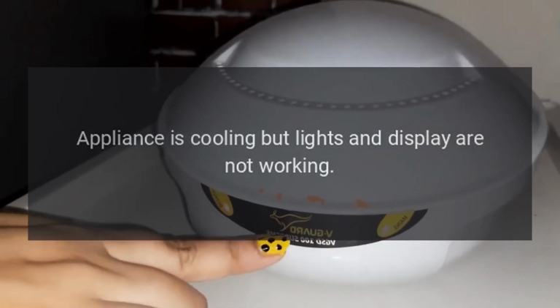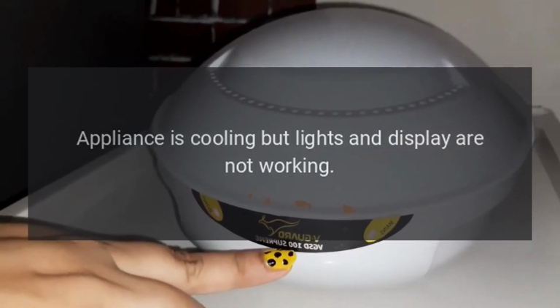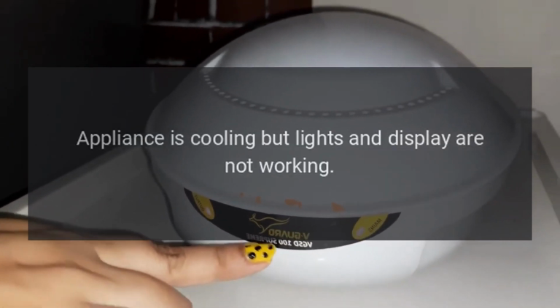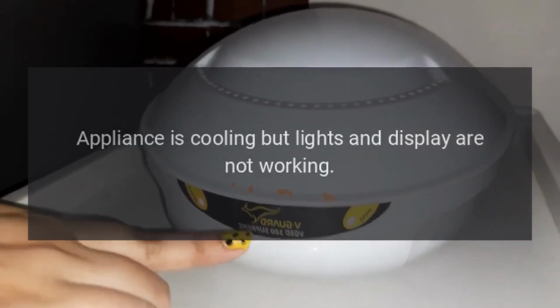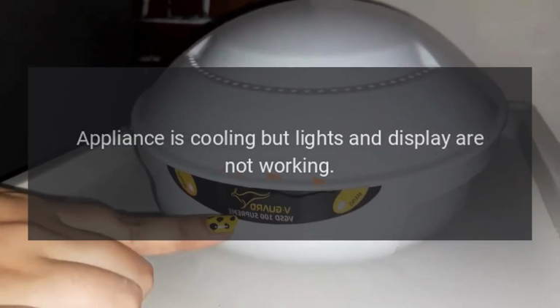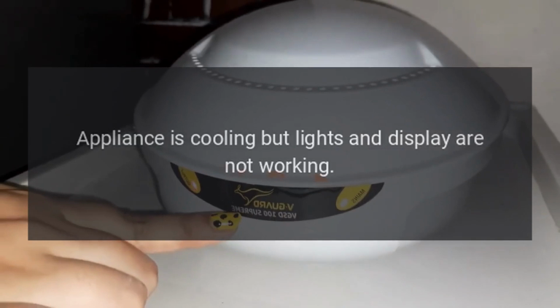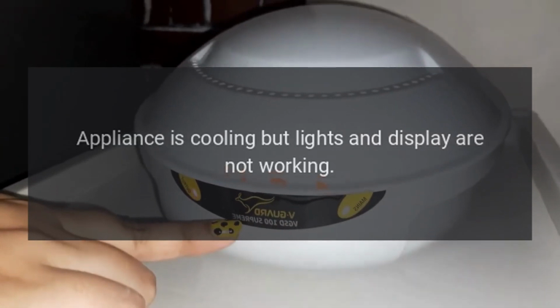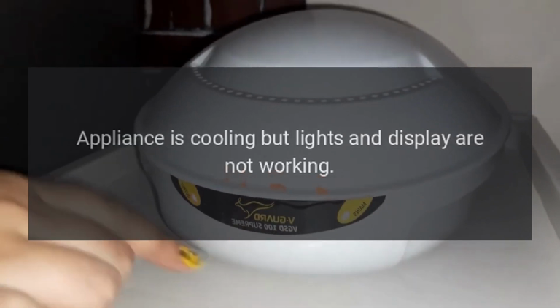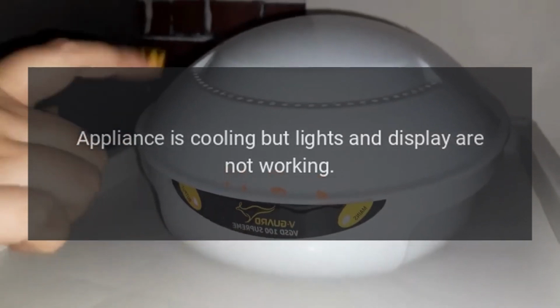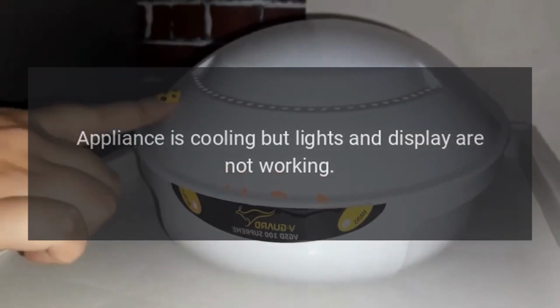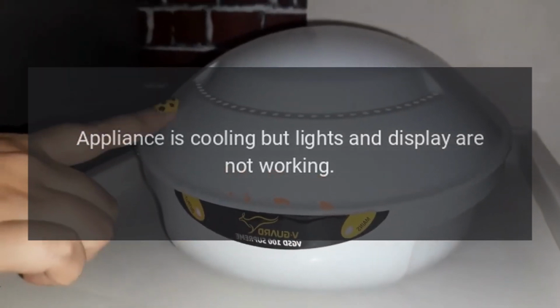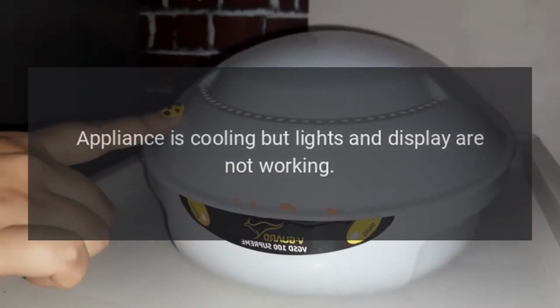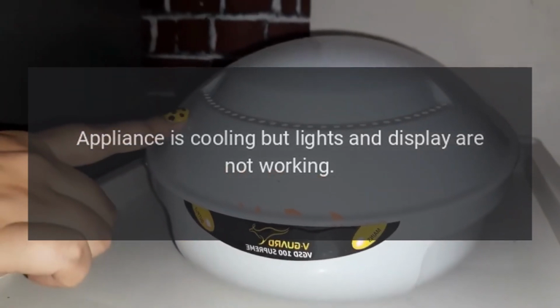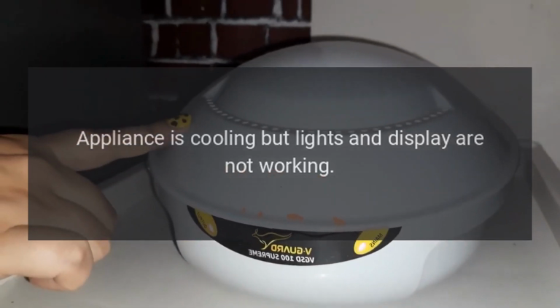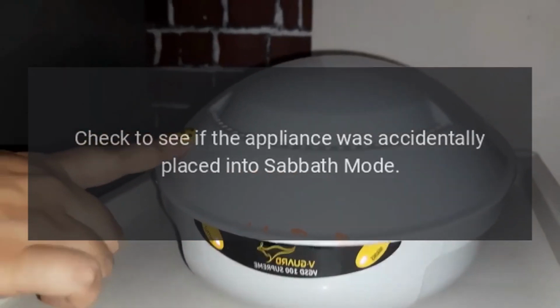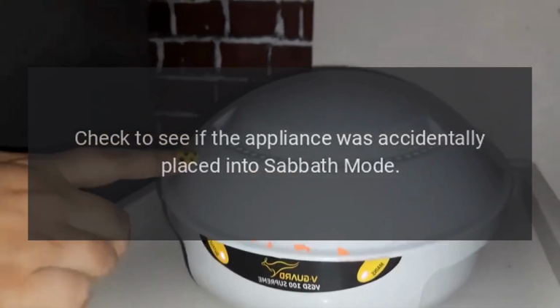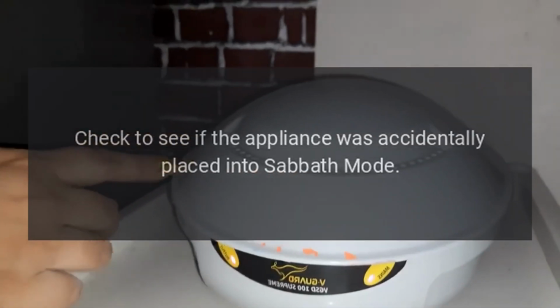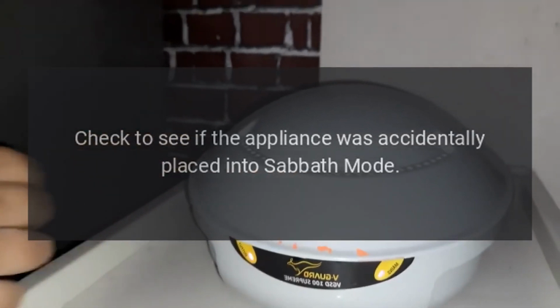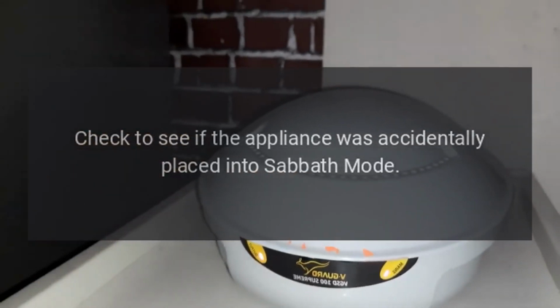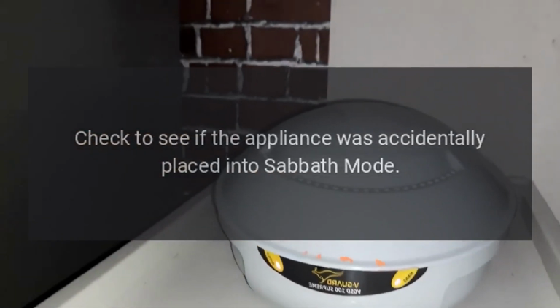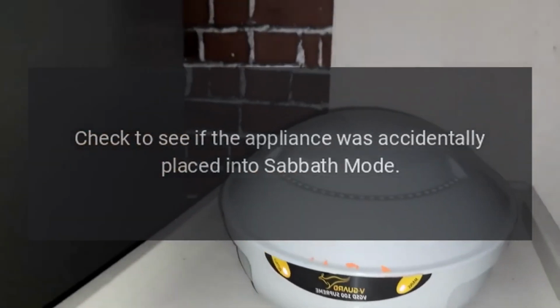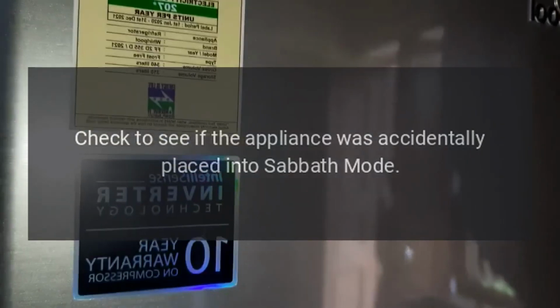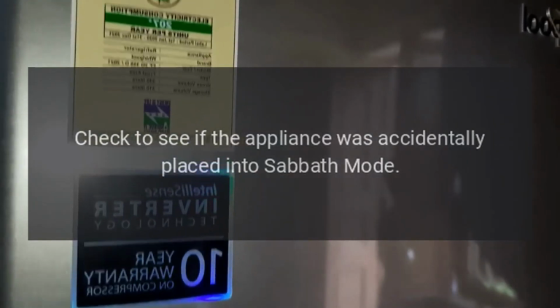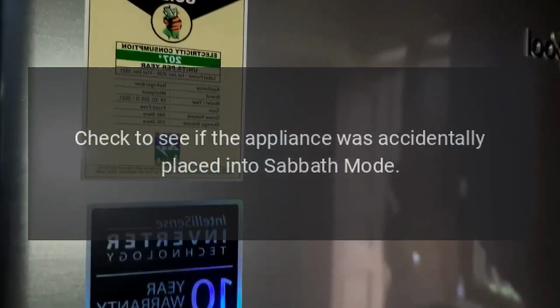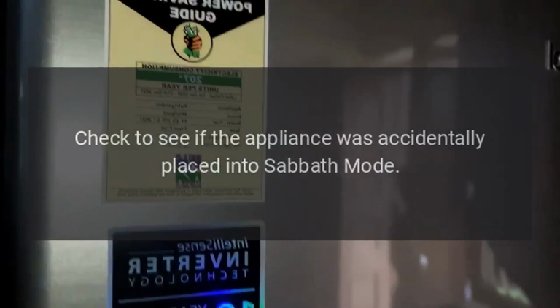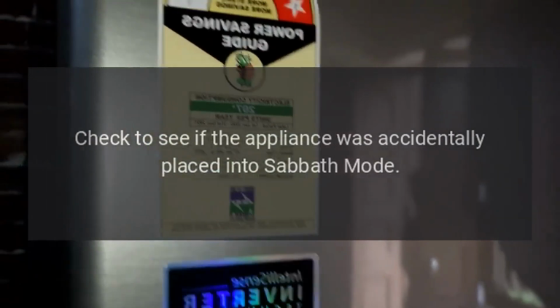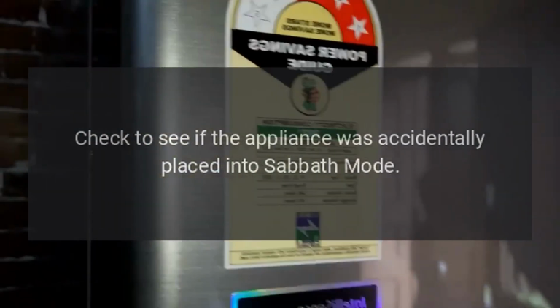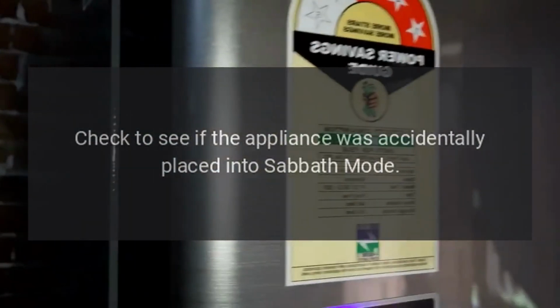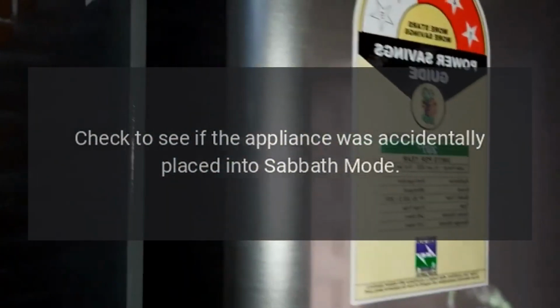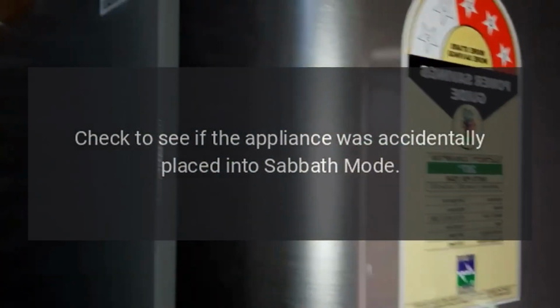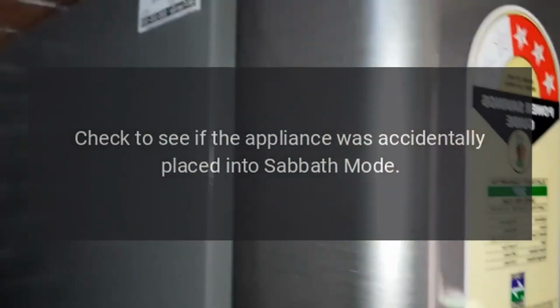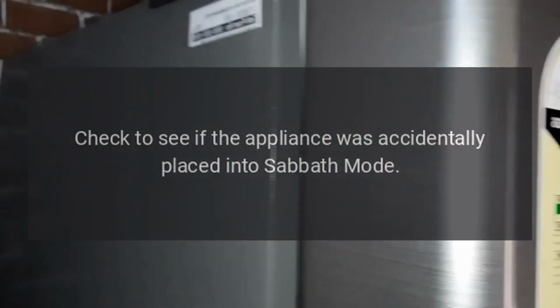Appliance is cooling but lights and display are not working. Check to see if the appliance was accidentally placed into Sabbath mode.